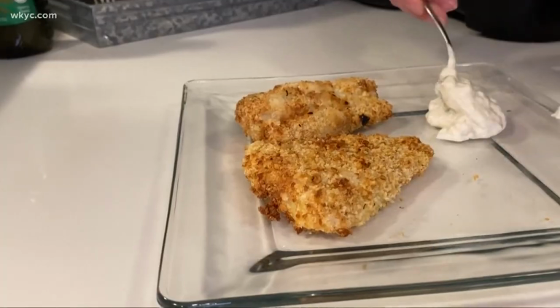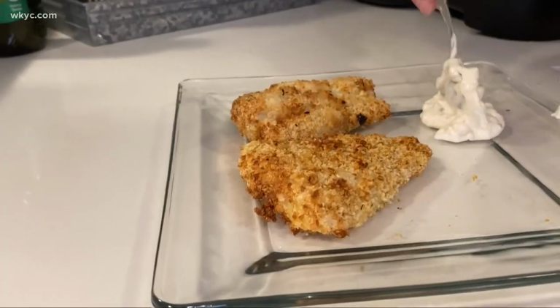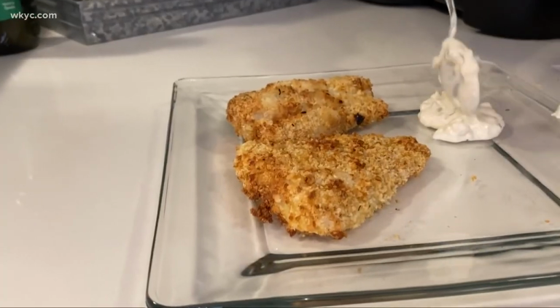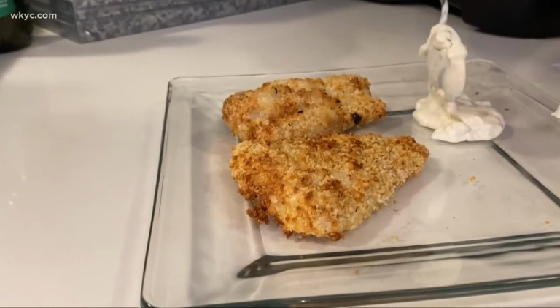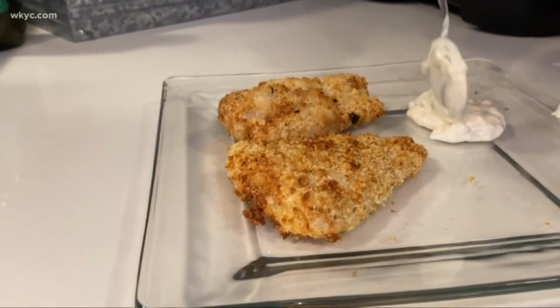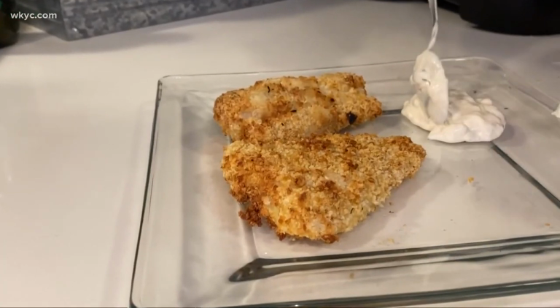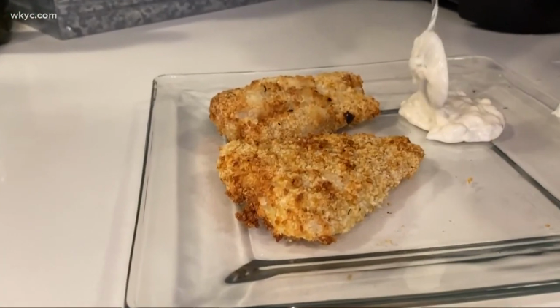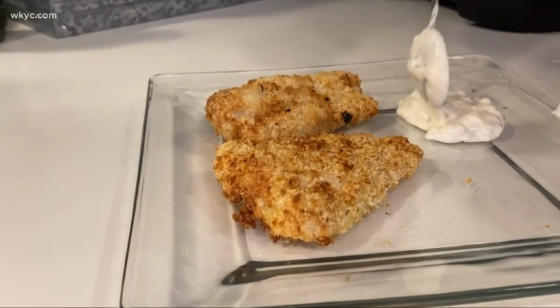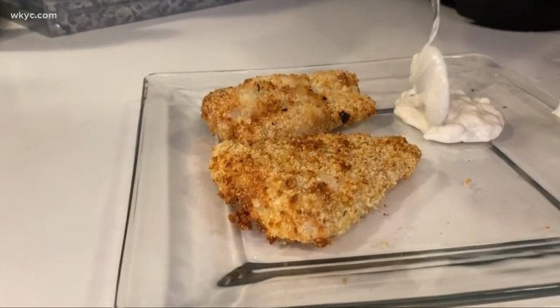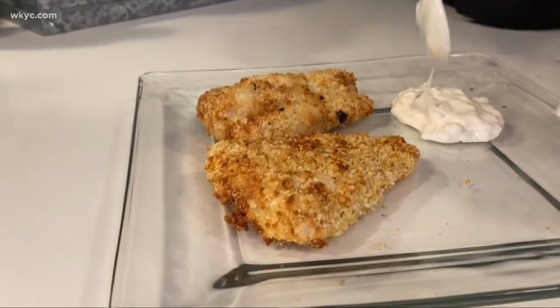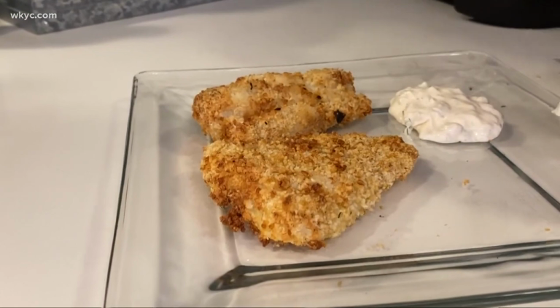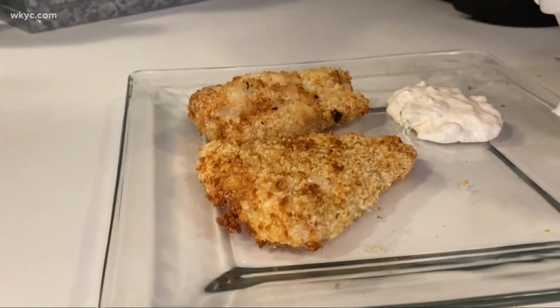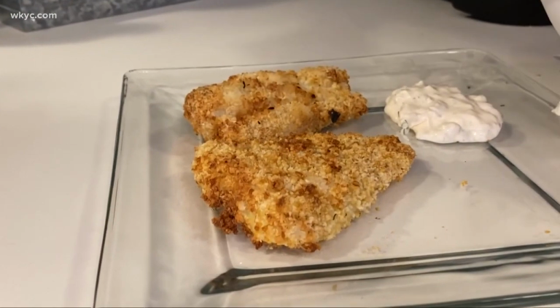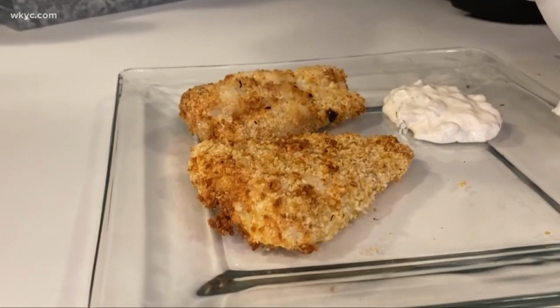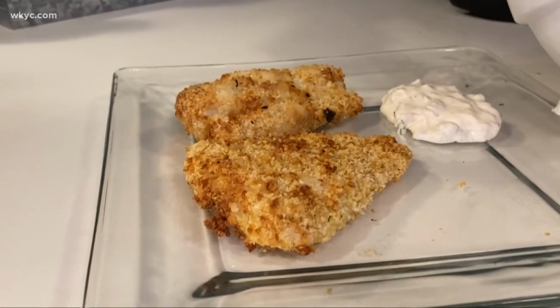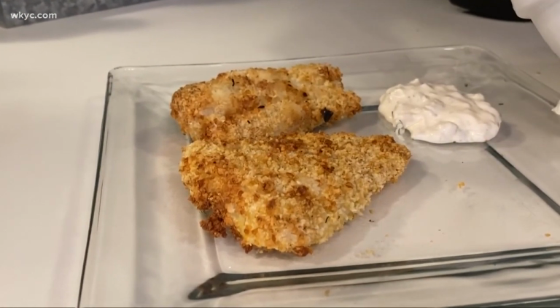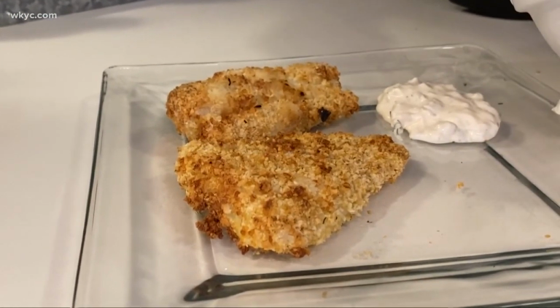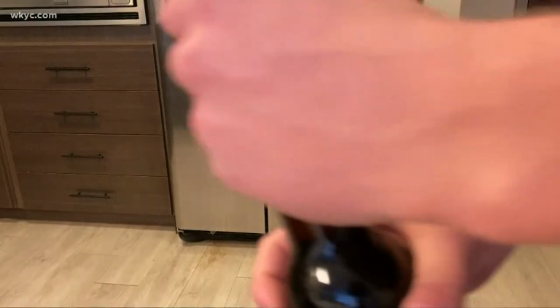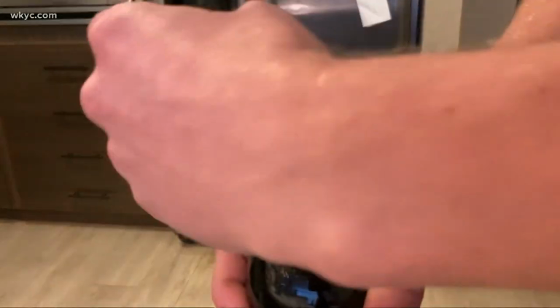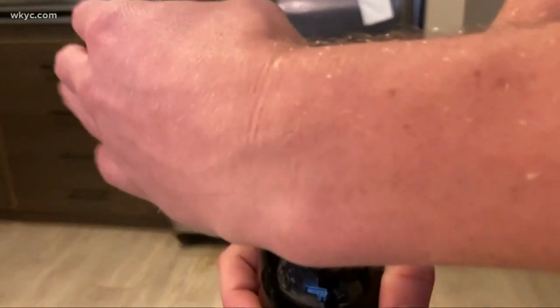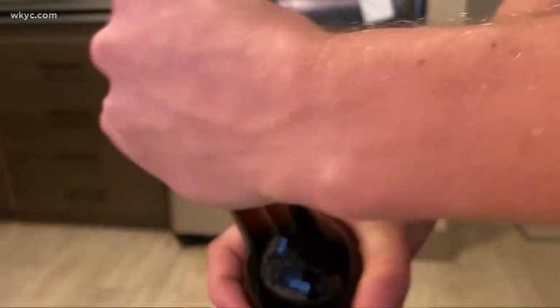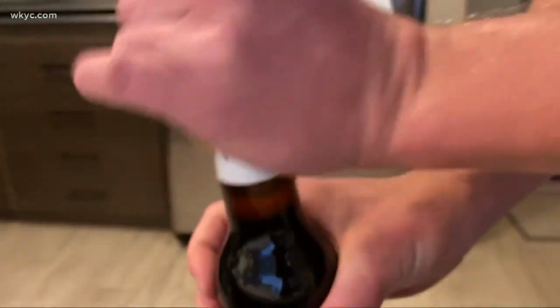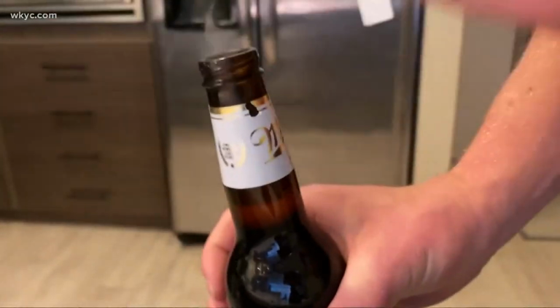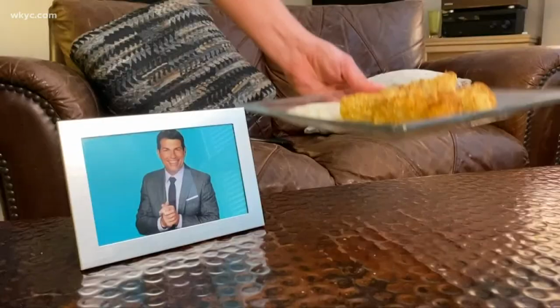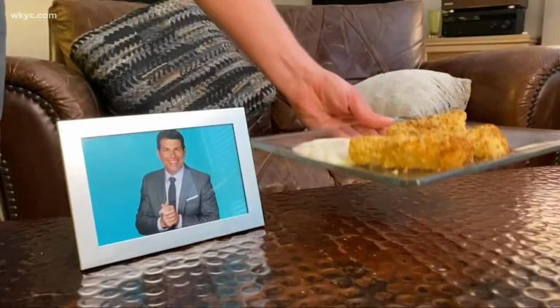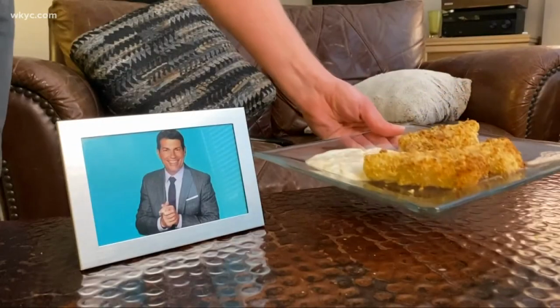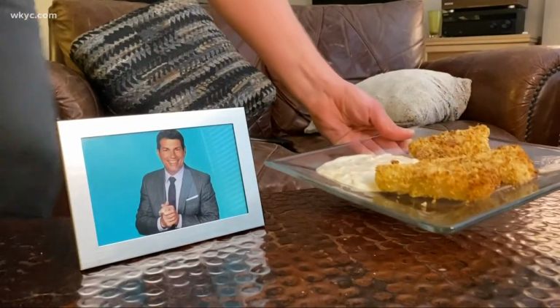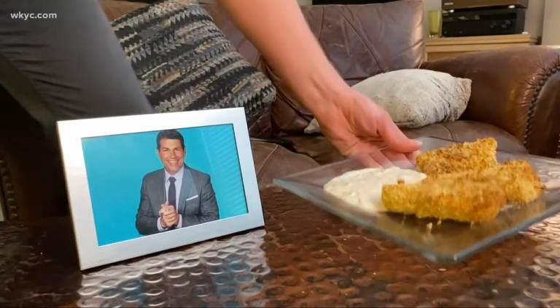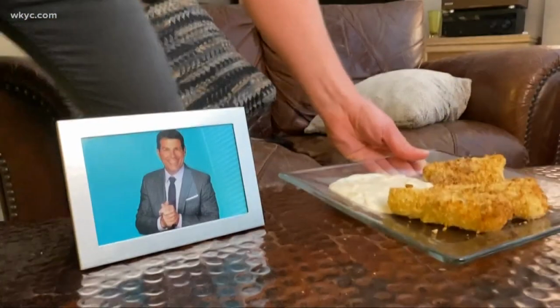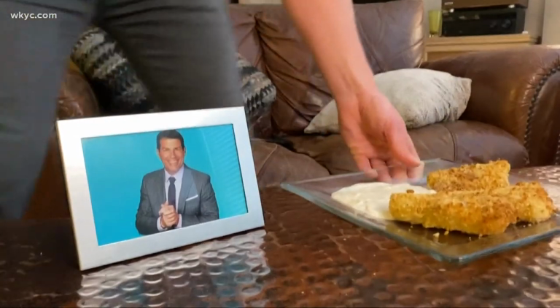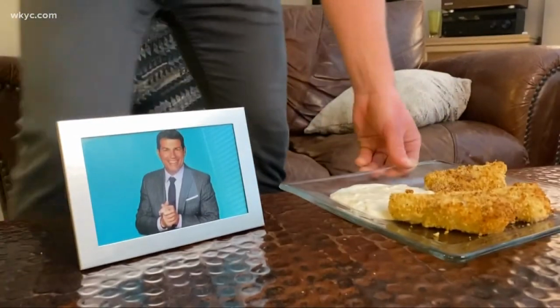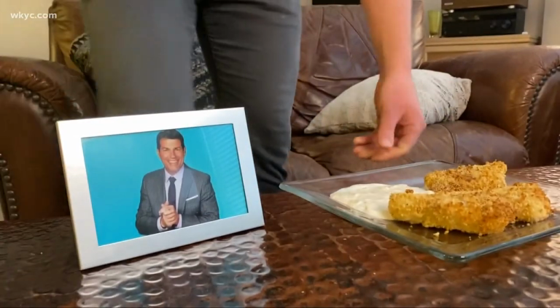As for the fish — crispy goodness. Now, crack a fresh brew and a Bud. It's time to dine.